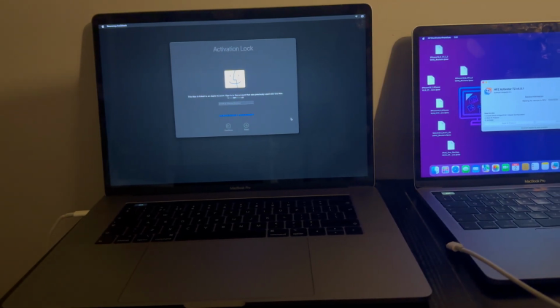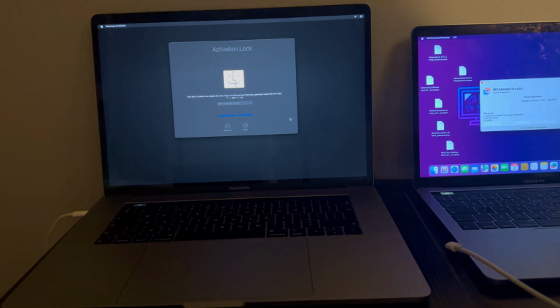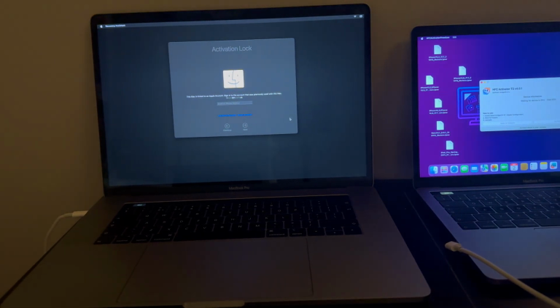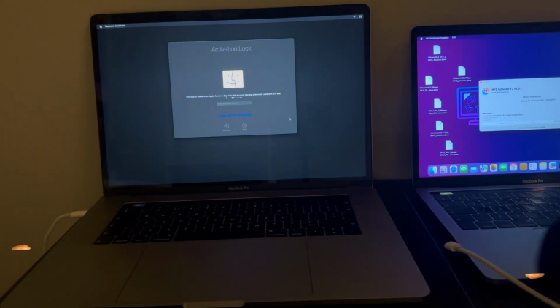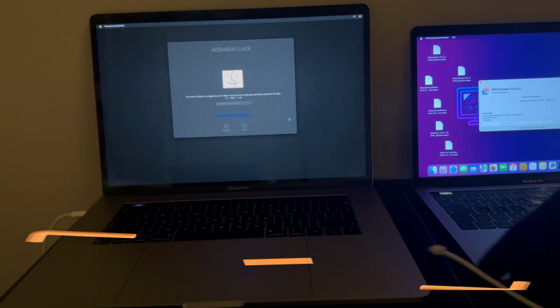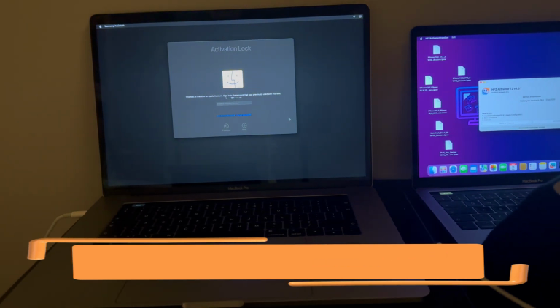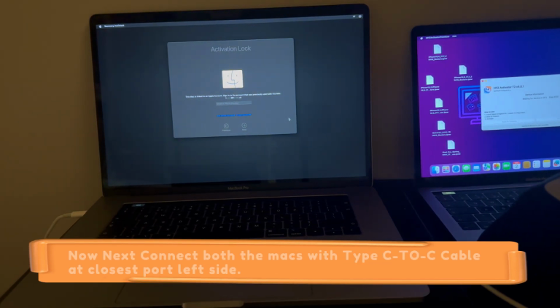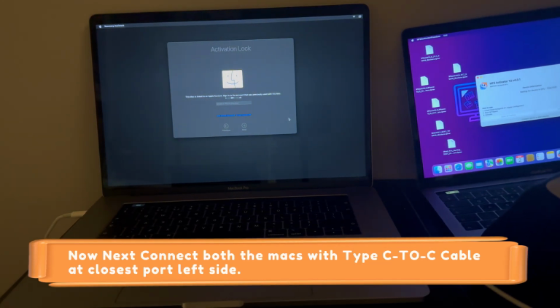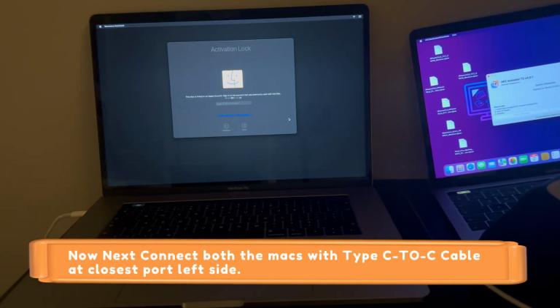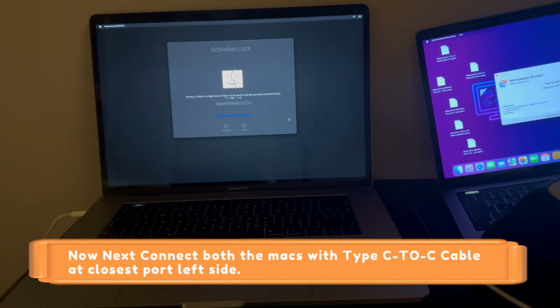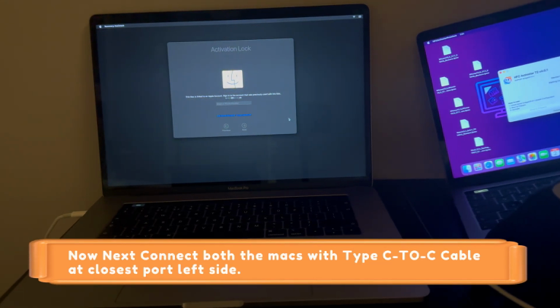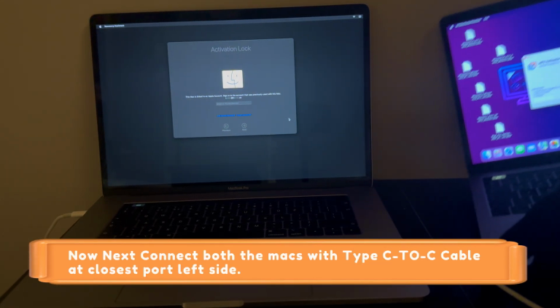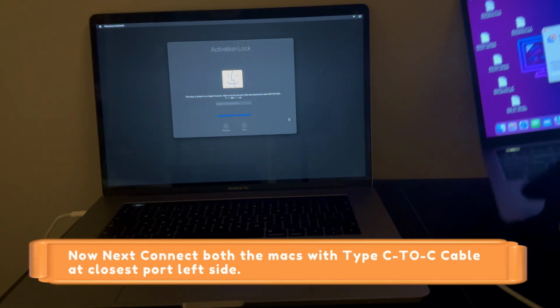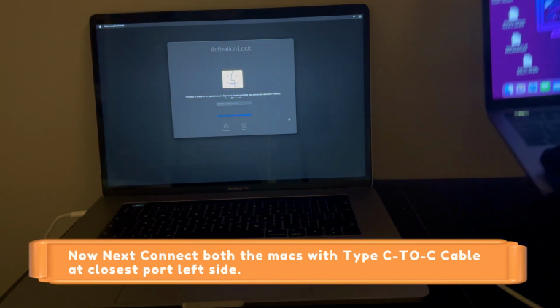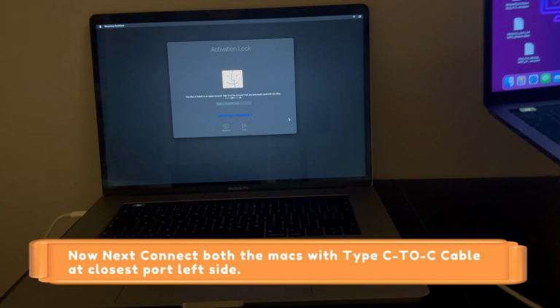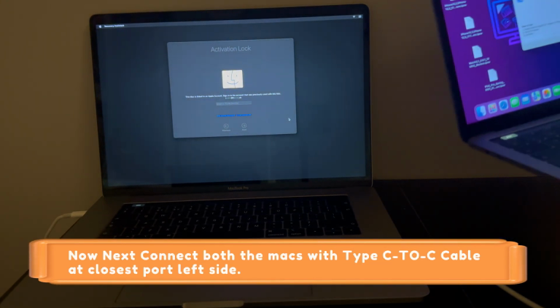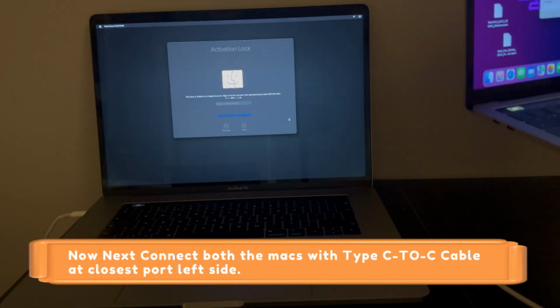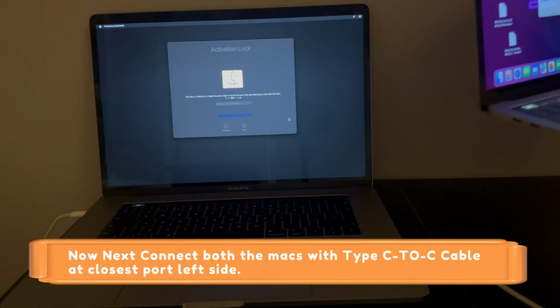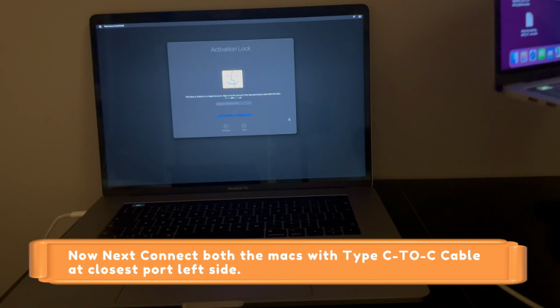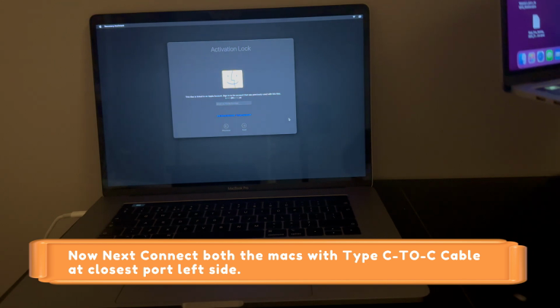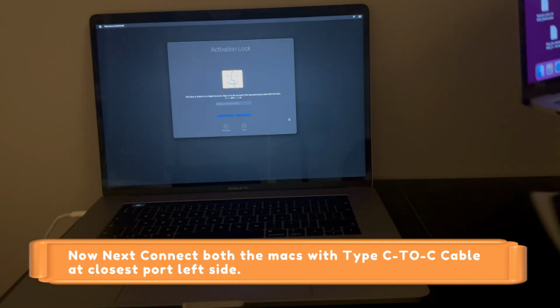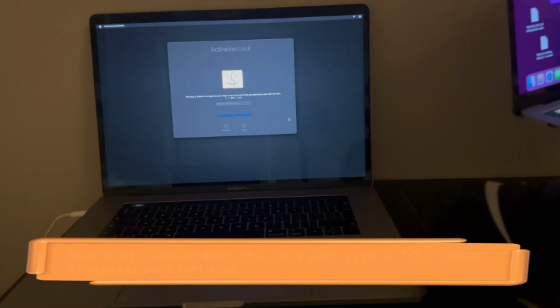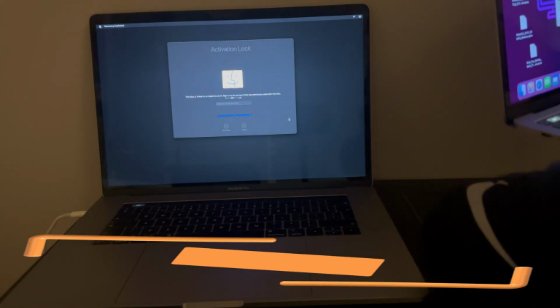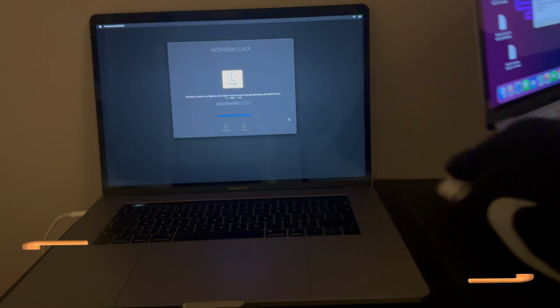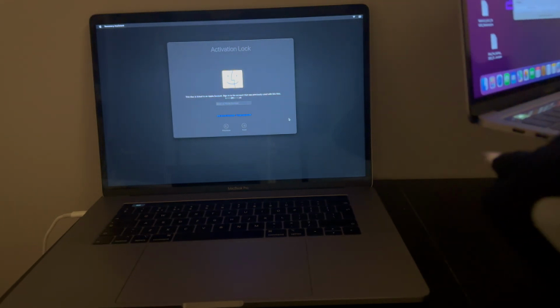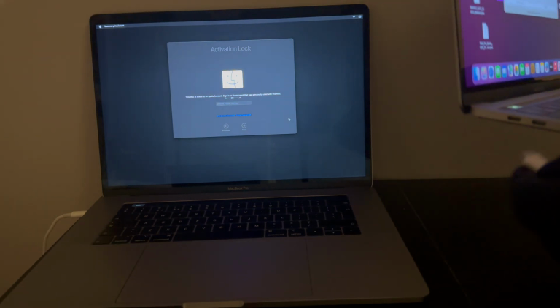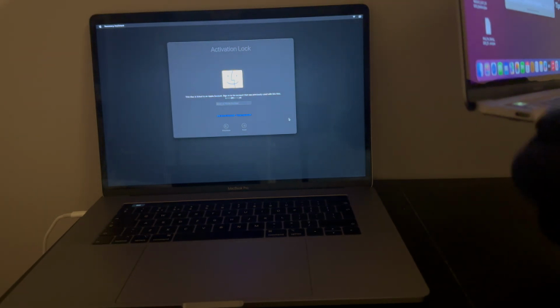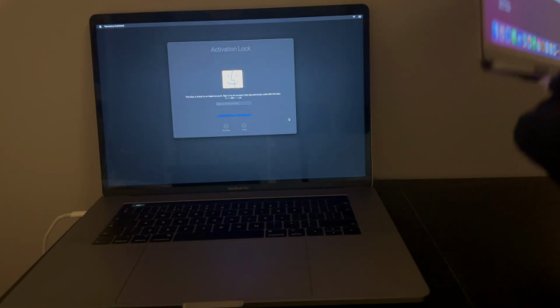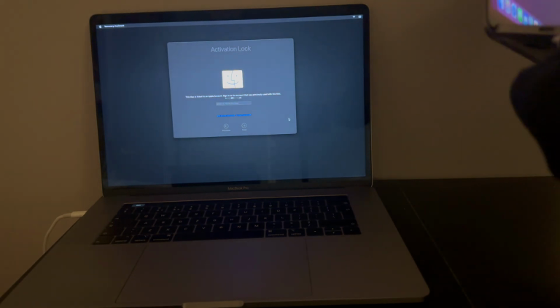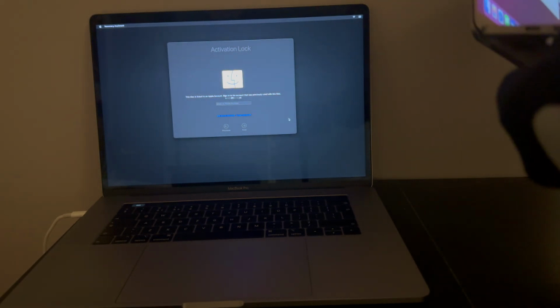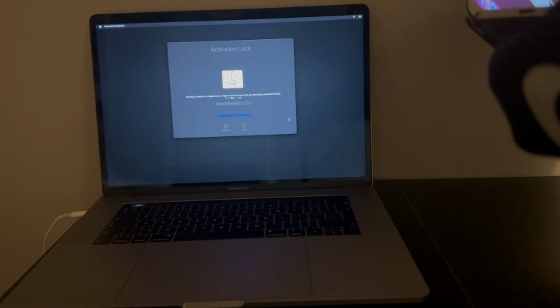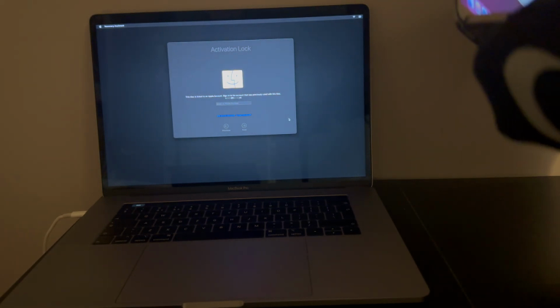First, I will connect my MacBook with a USB-C to C cable. Let me just connect it.